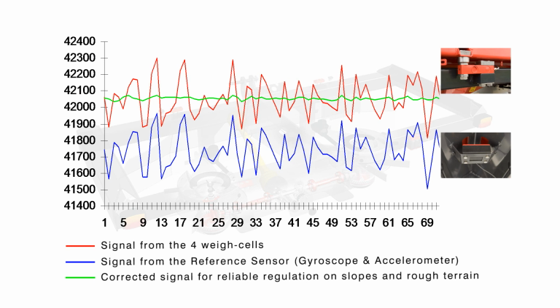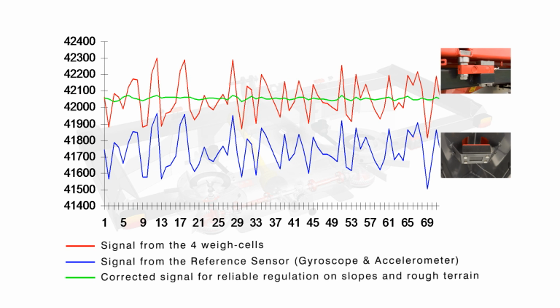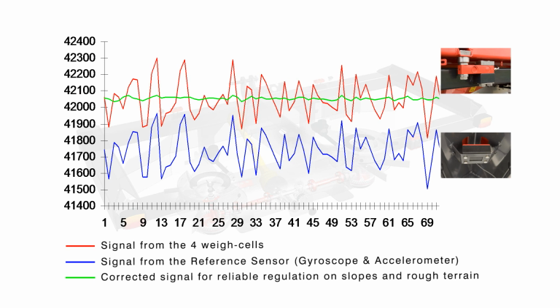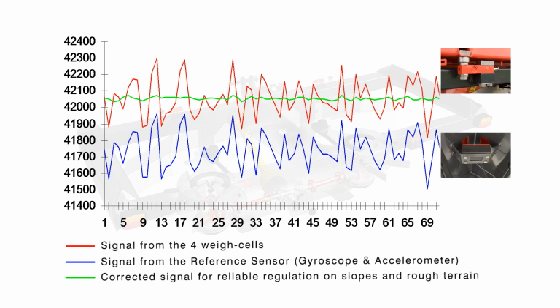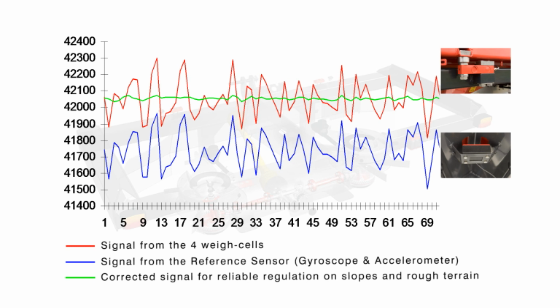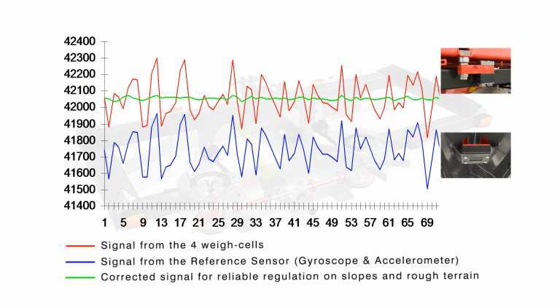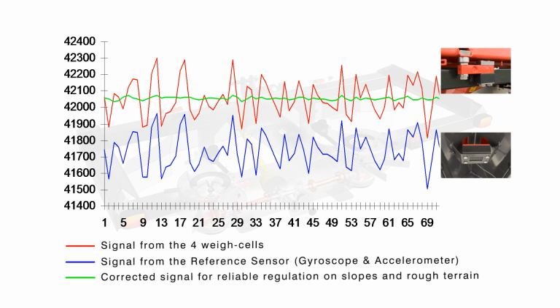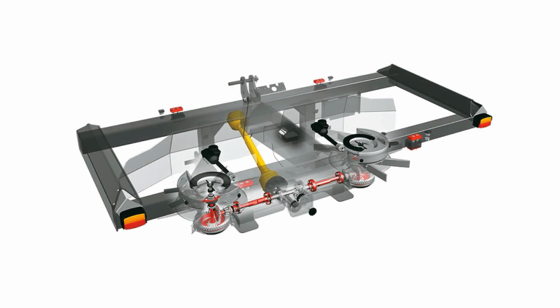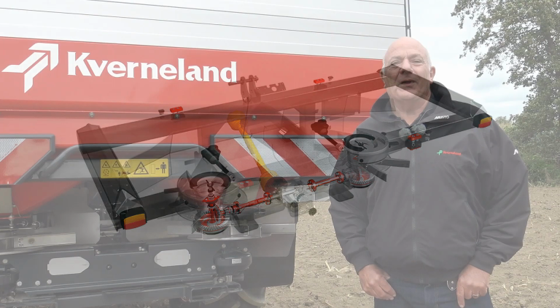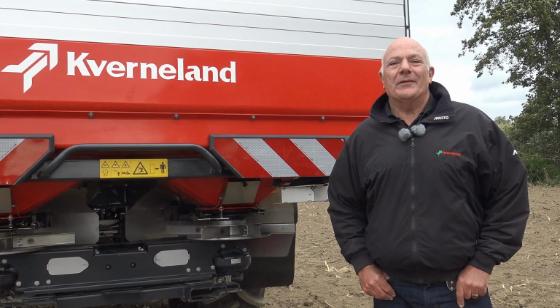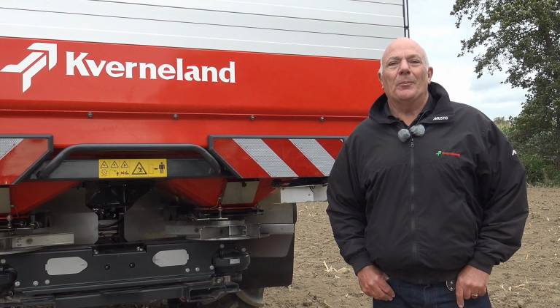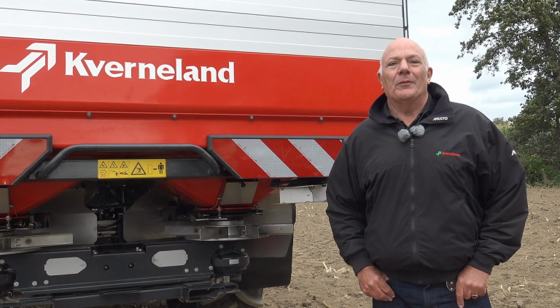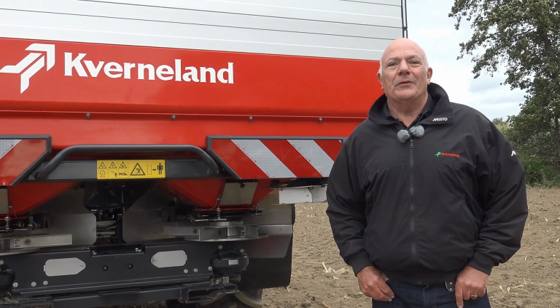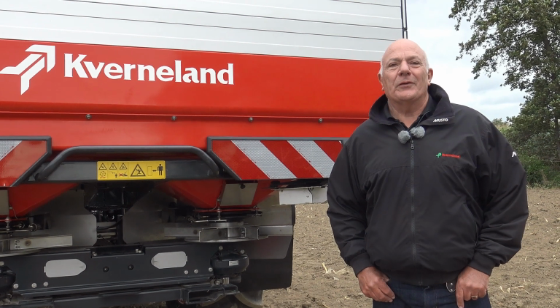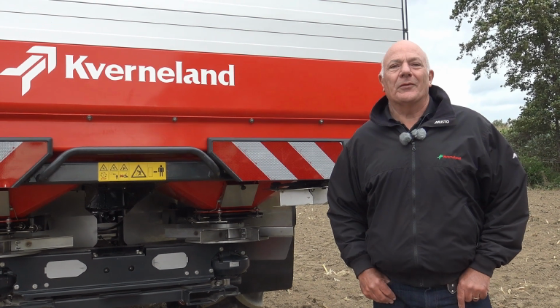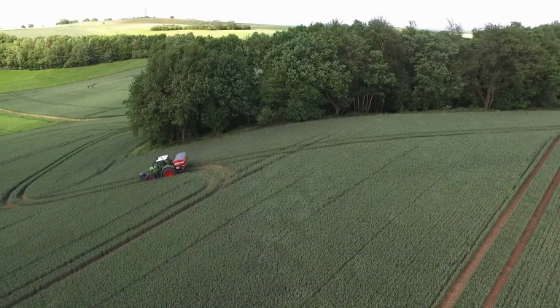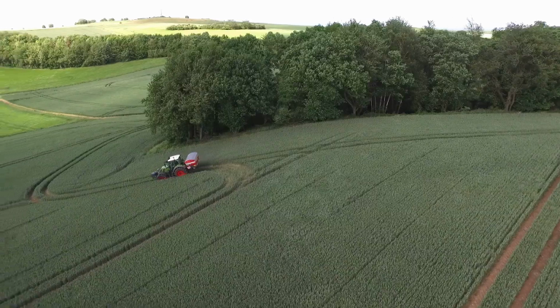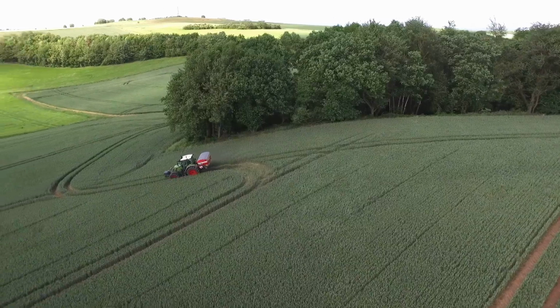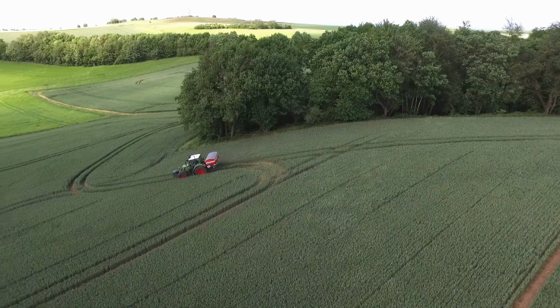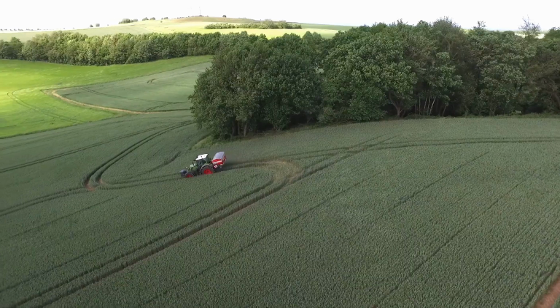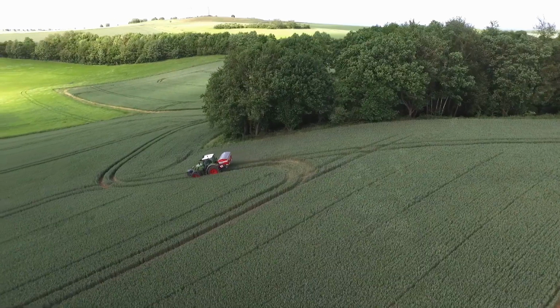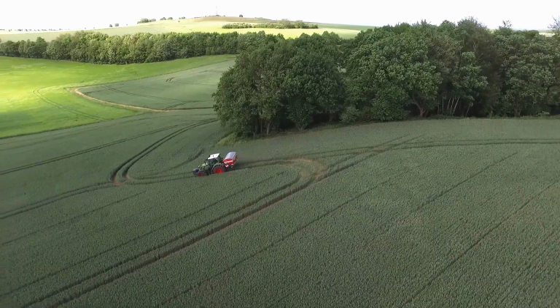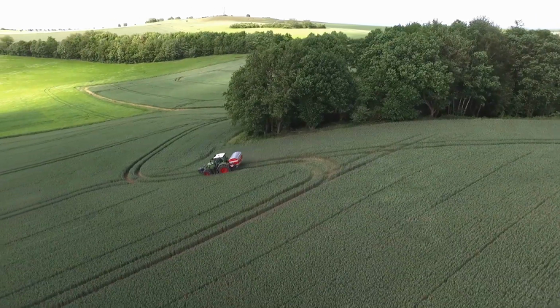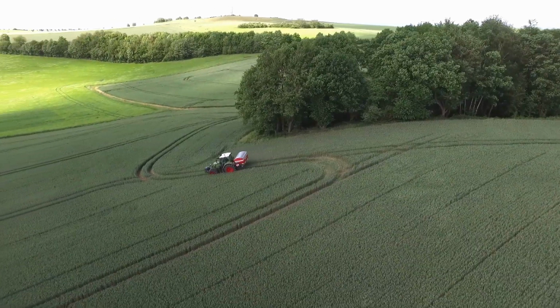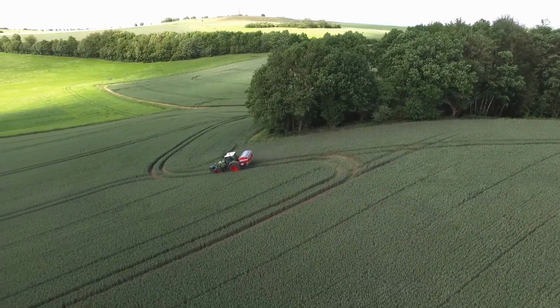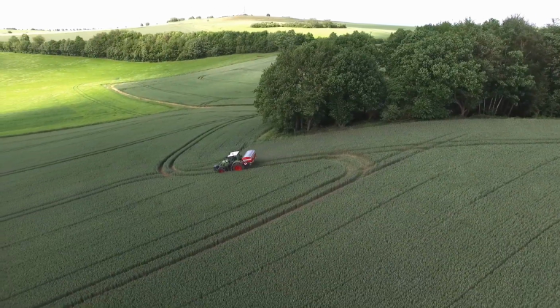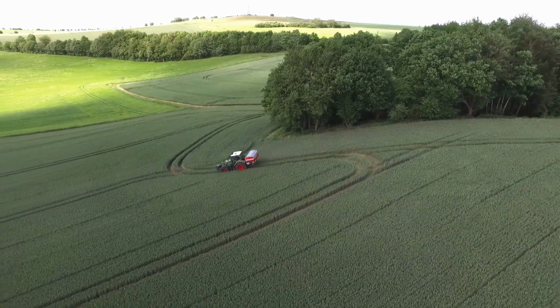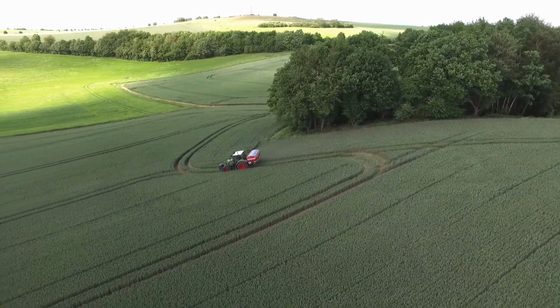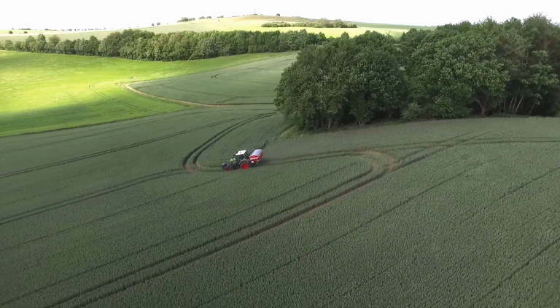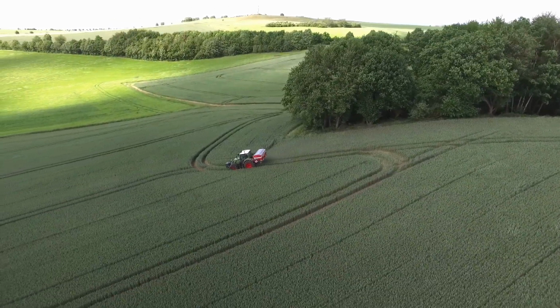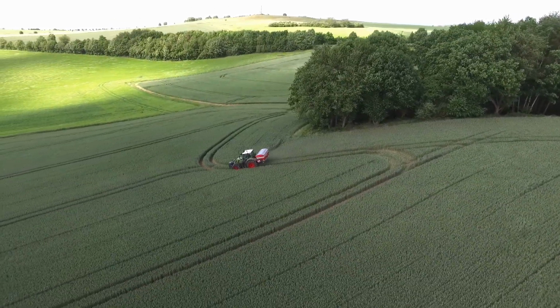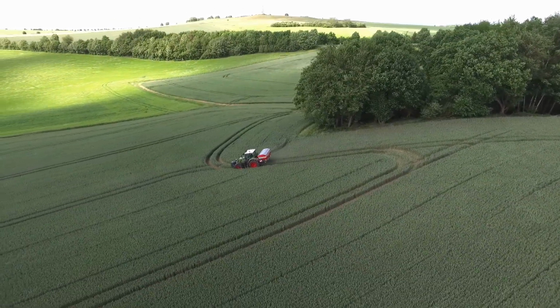More exact spreading, precise output, reduced cost. Easy to clean and maintain — you get all of this with the Covernland spreader.